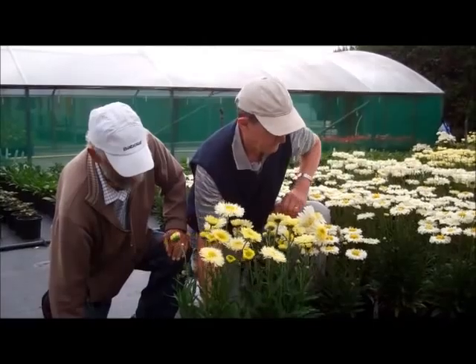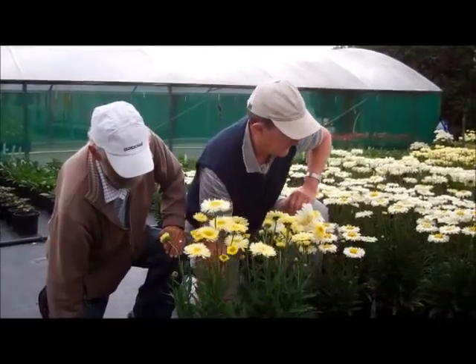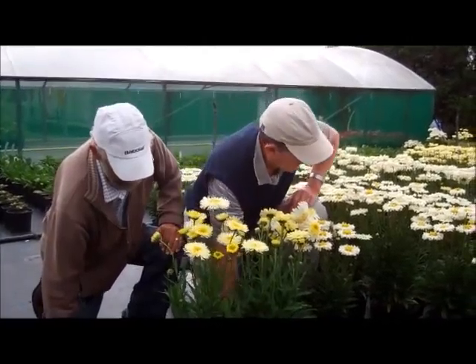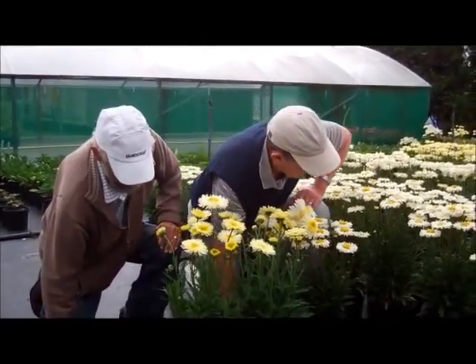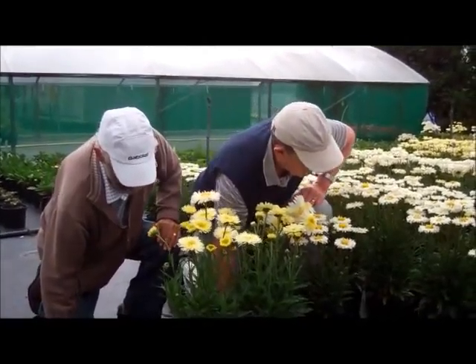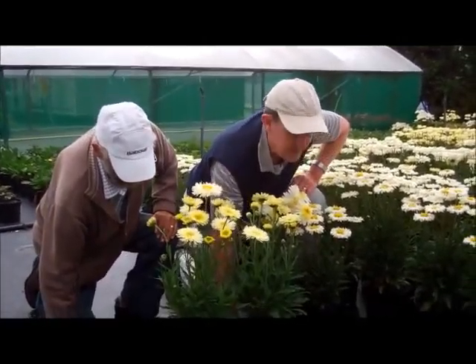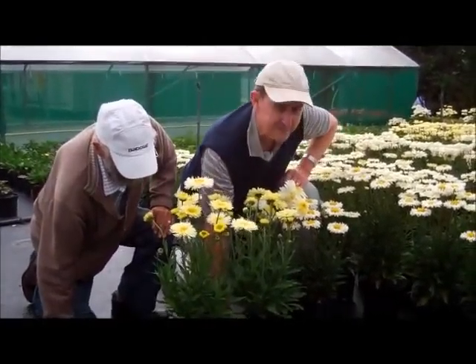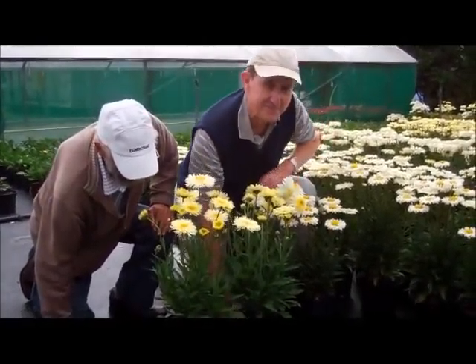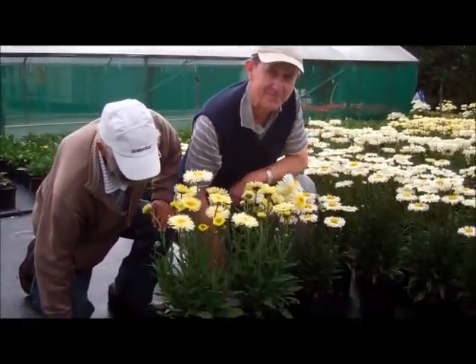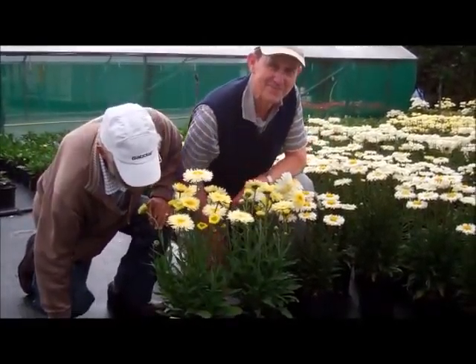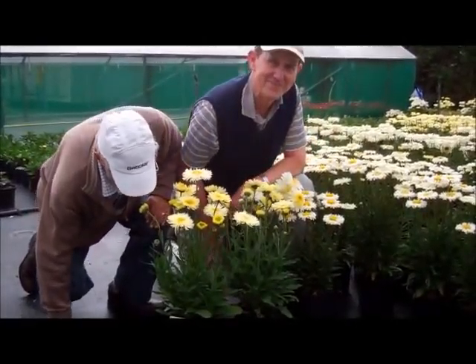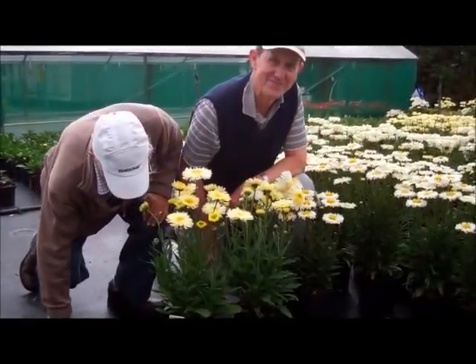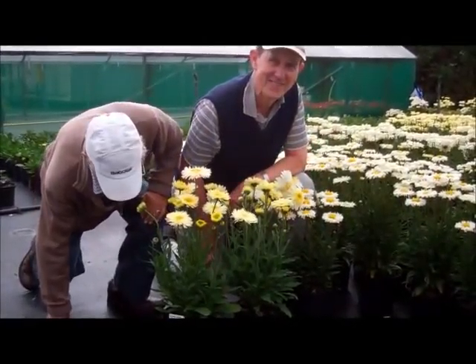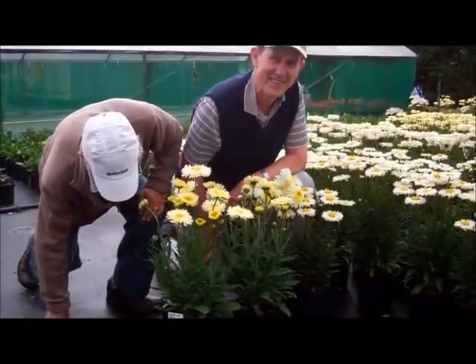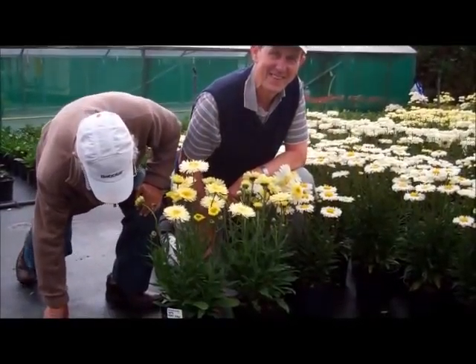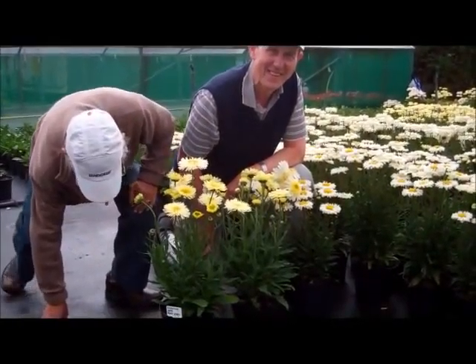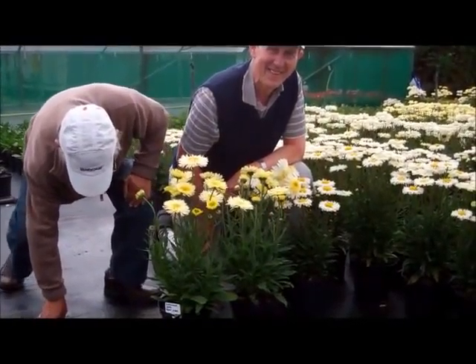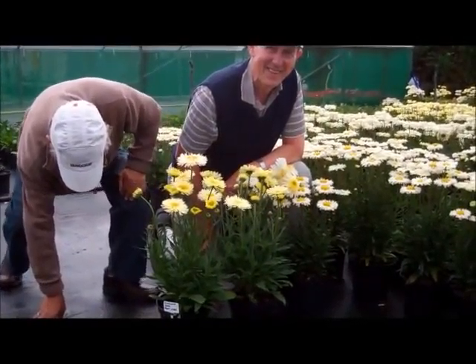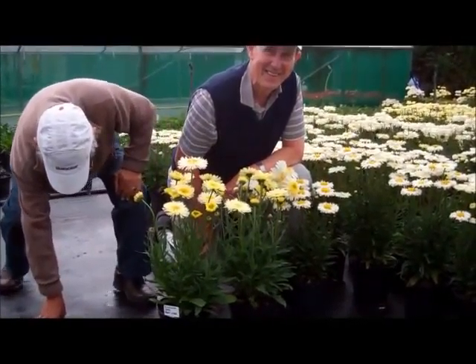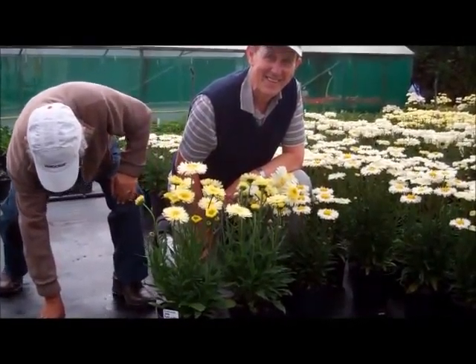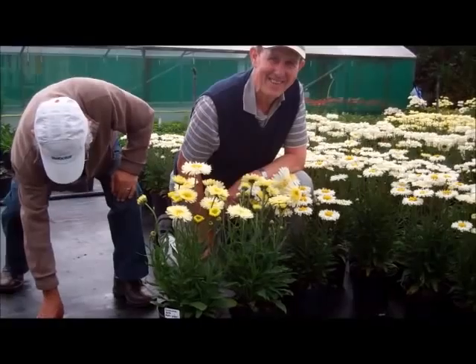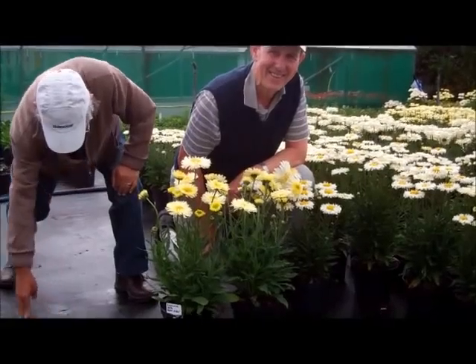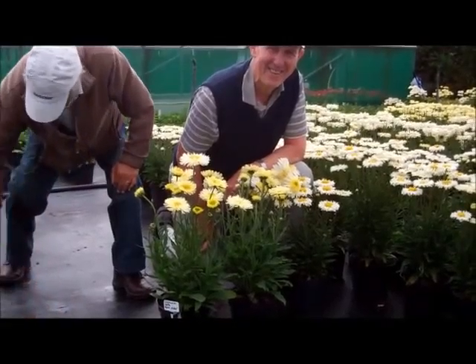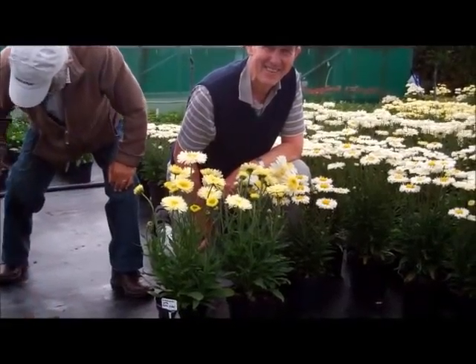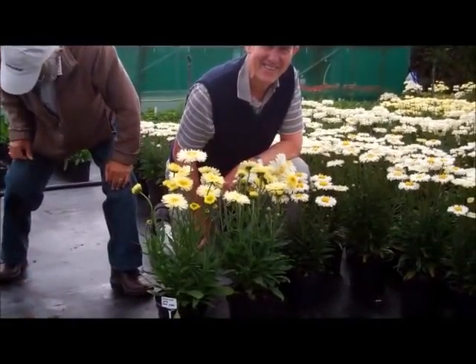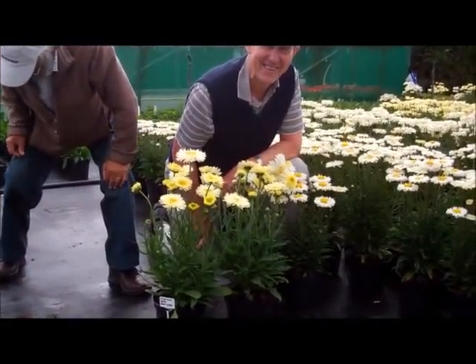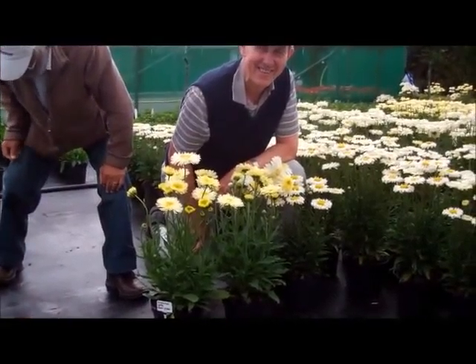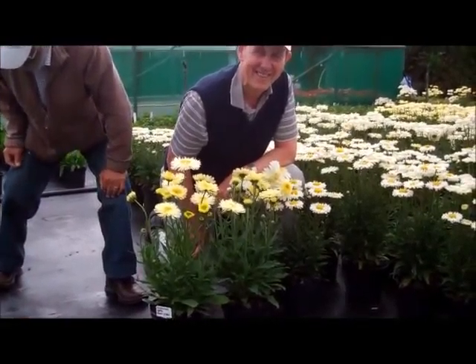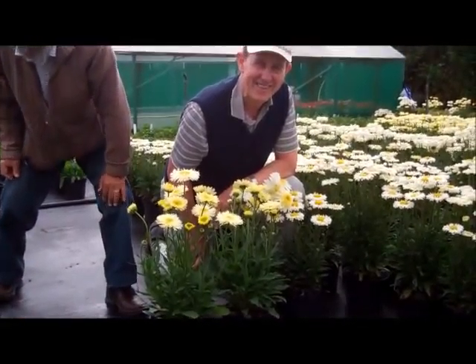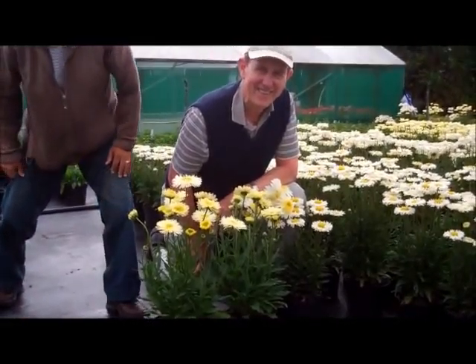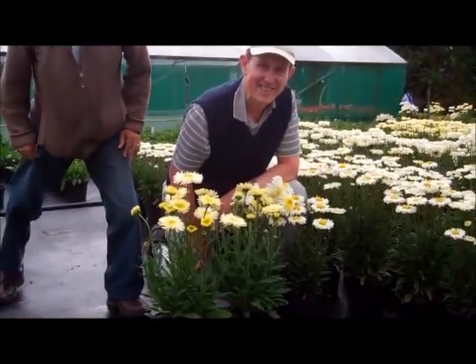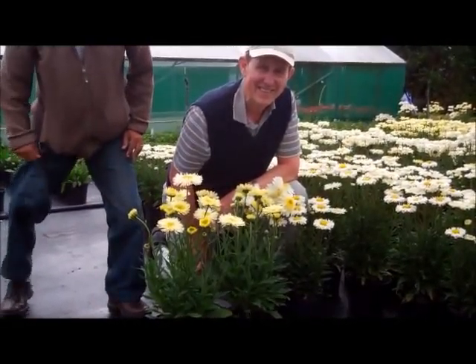Thank you both so much. To check out all the fact sheets and information on these varieties go to www.planthaven.com.